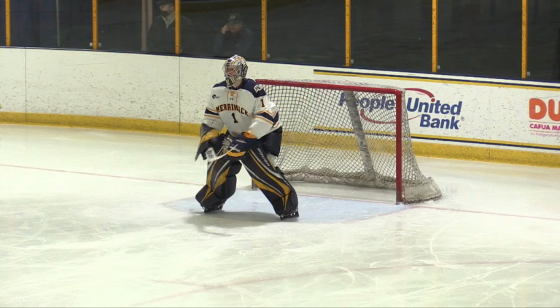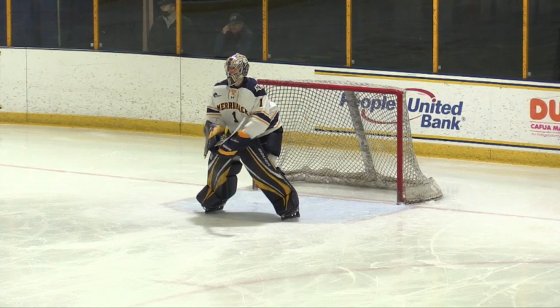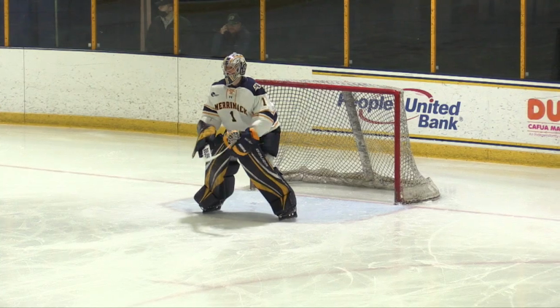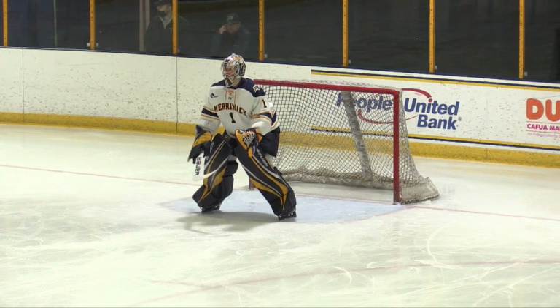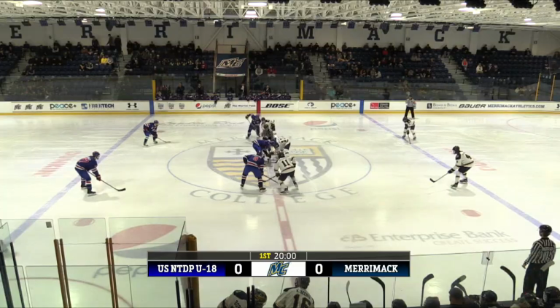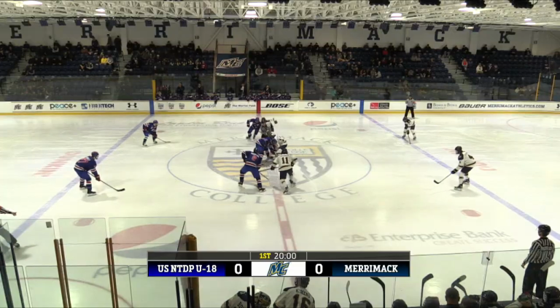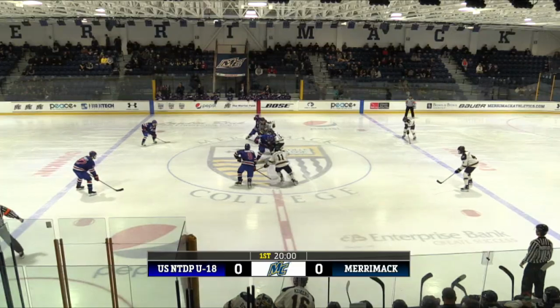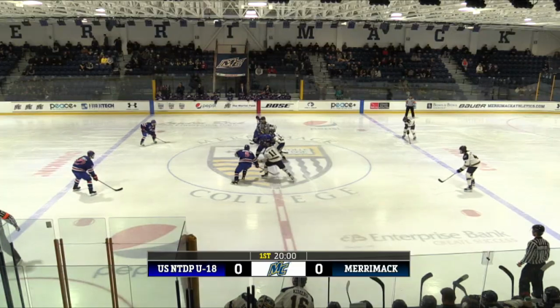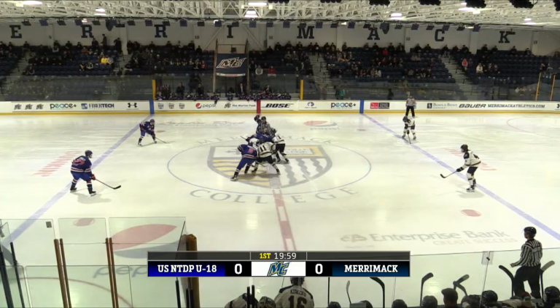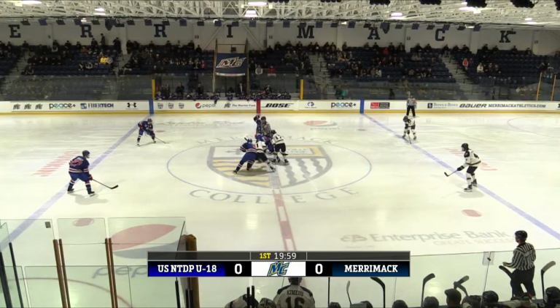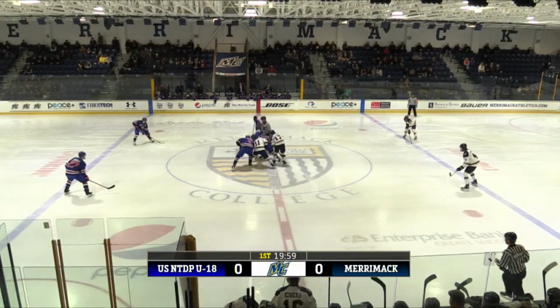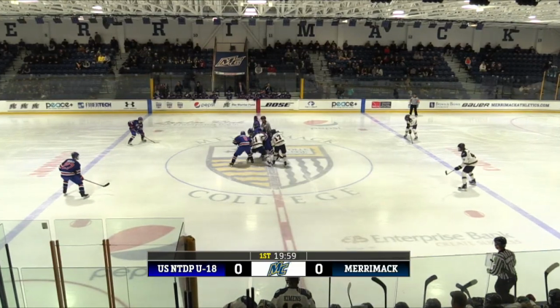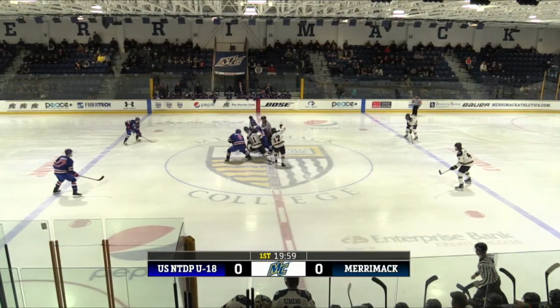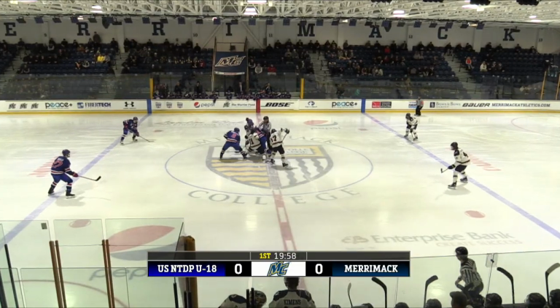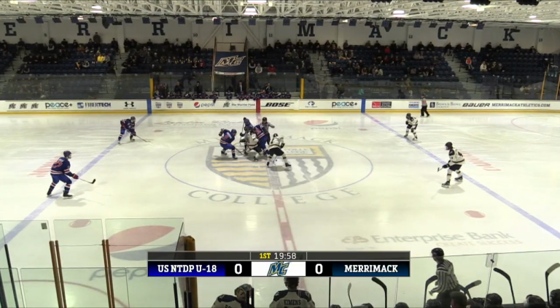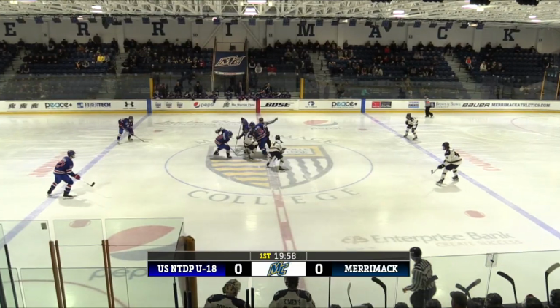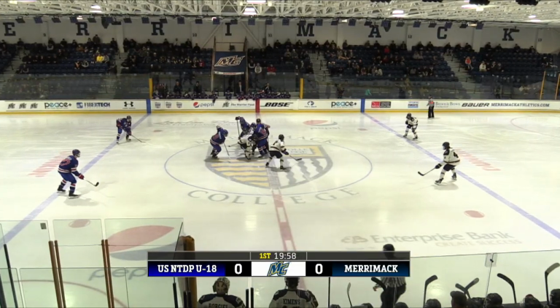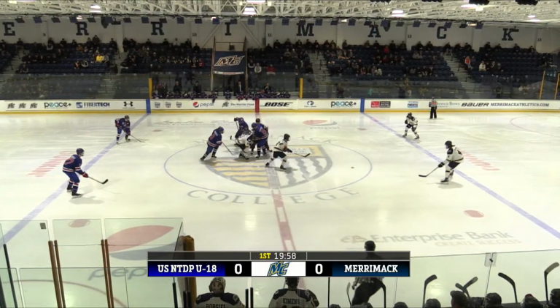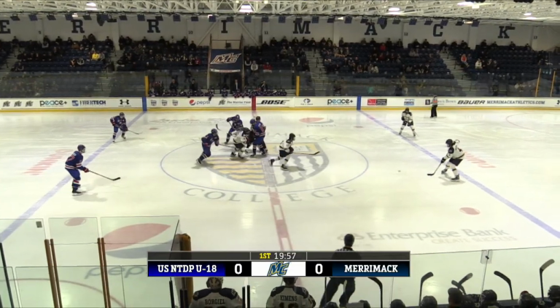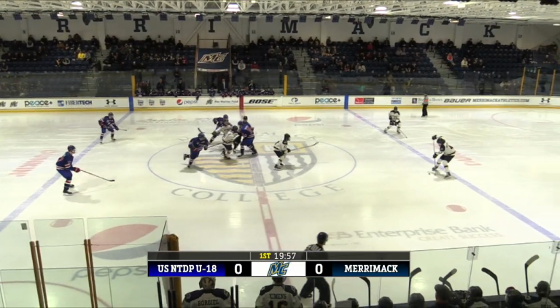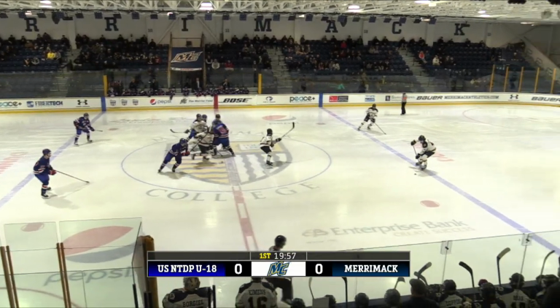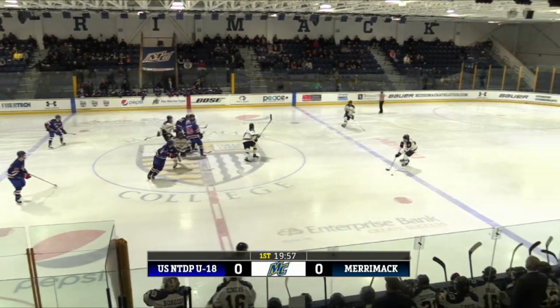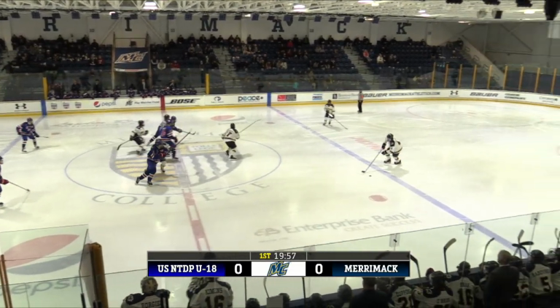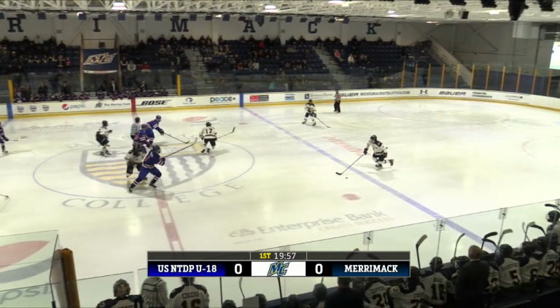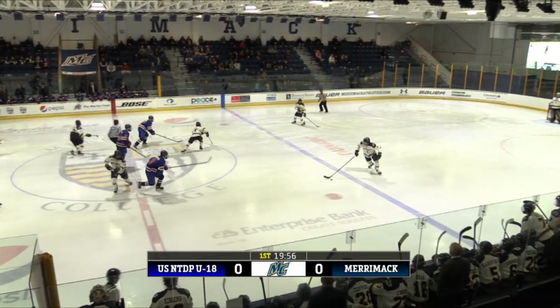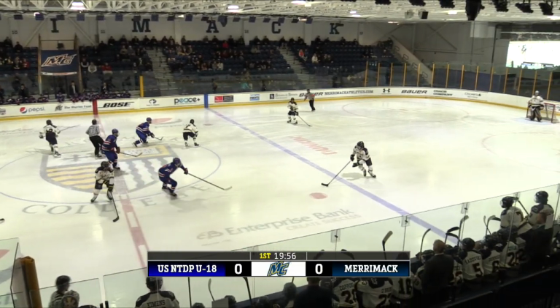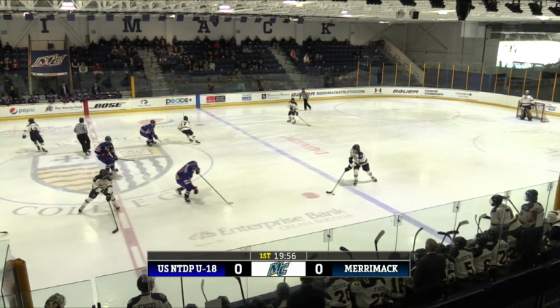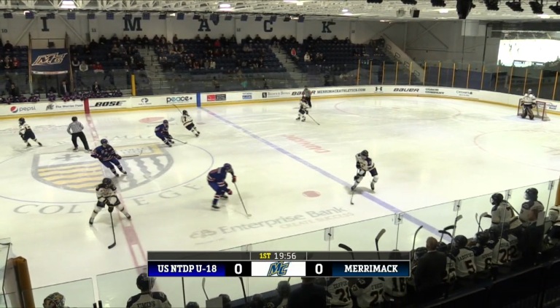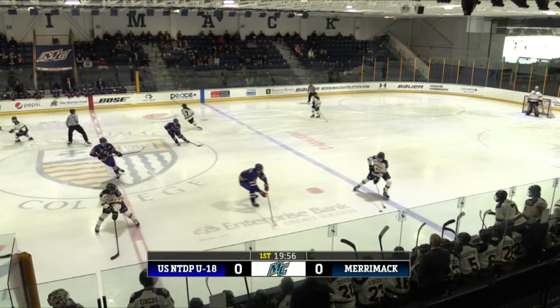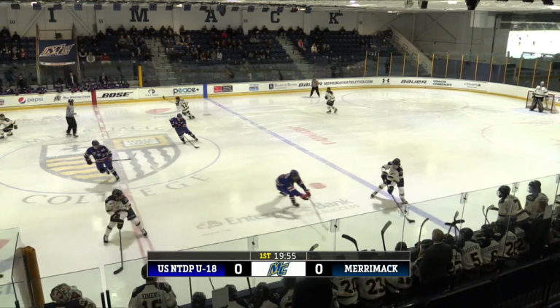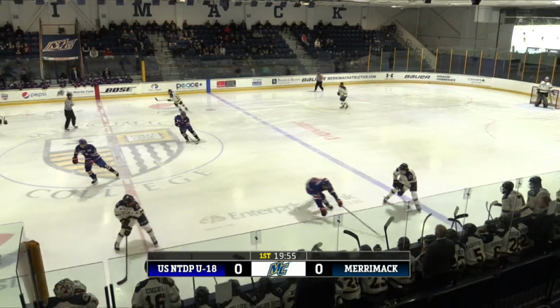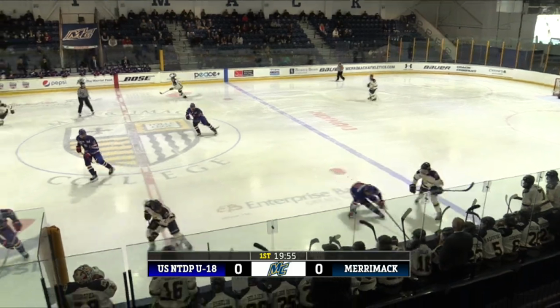Merrimack will be in the home white from right to left. Team USA in the dark blue with red and white trim going from left to right.